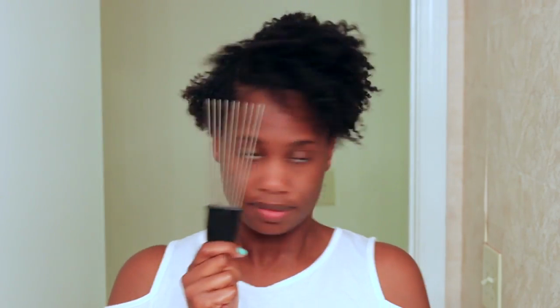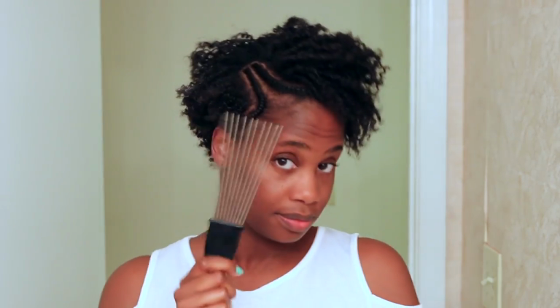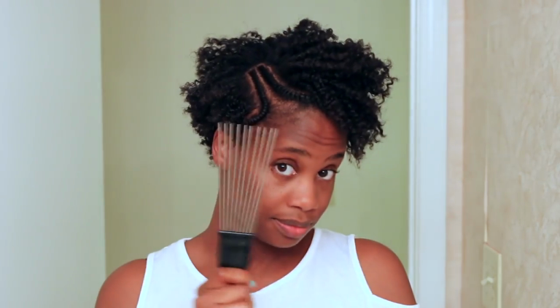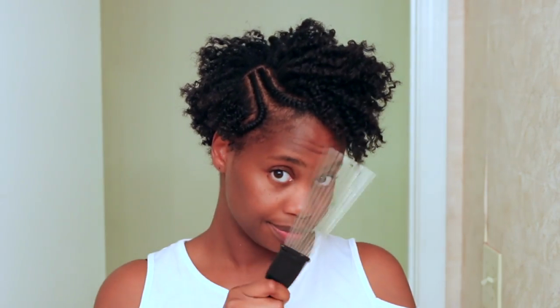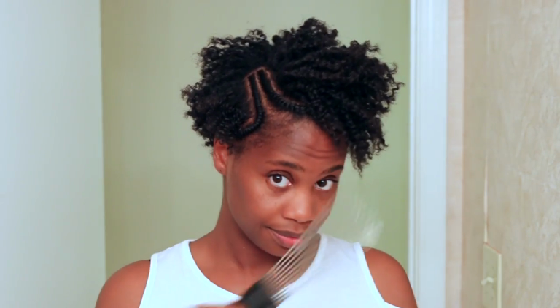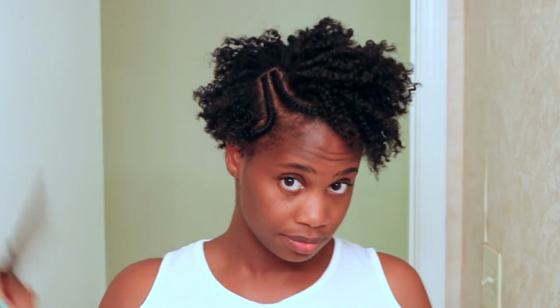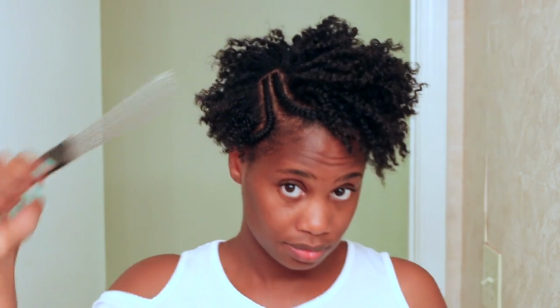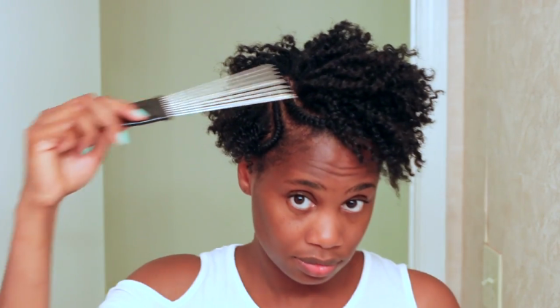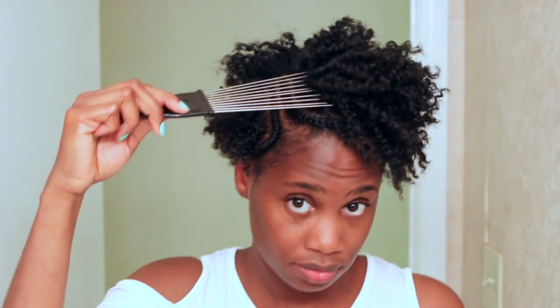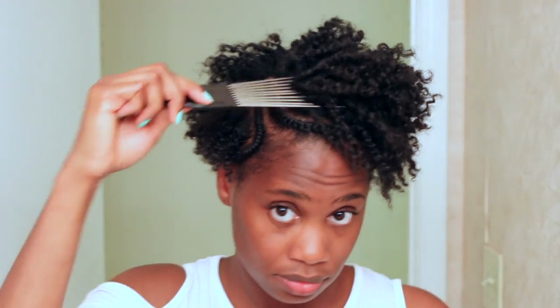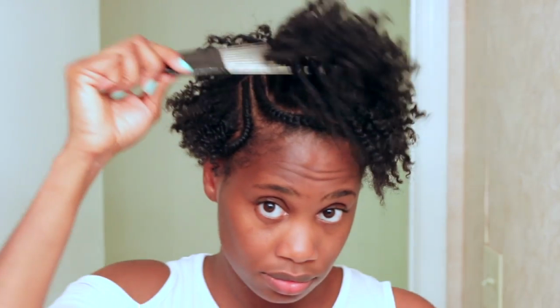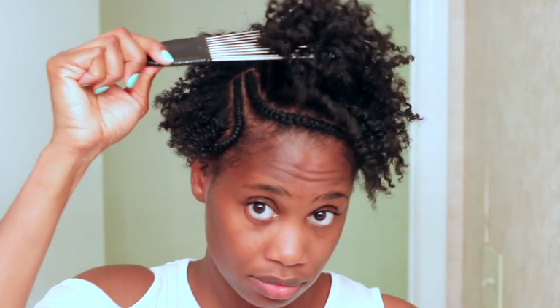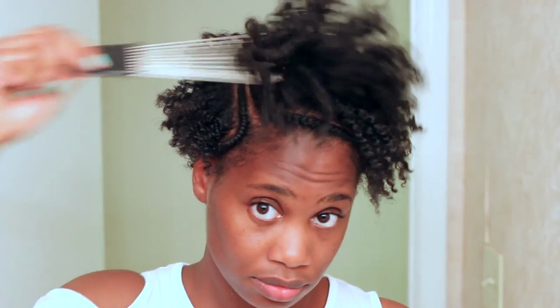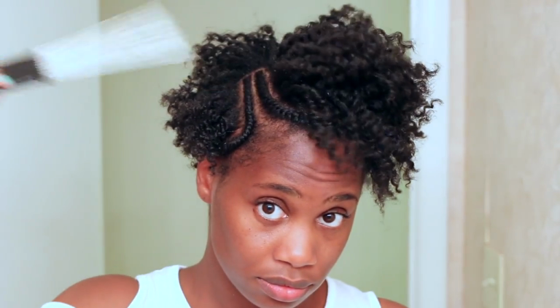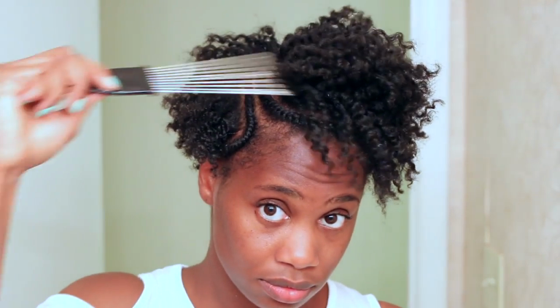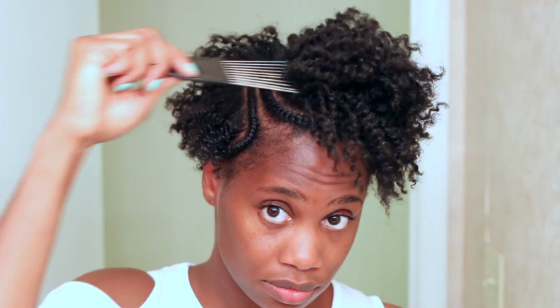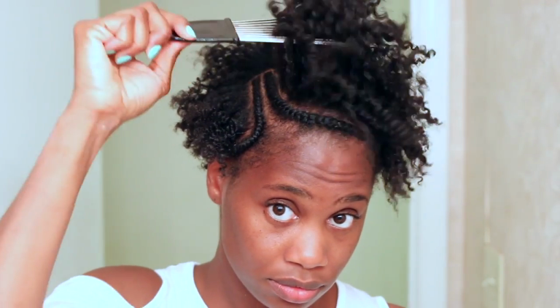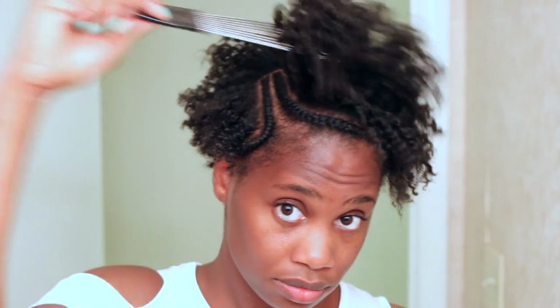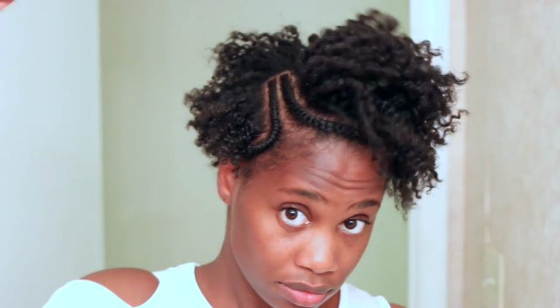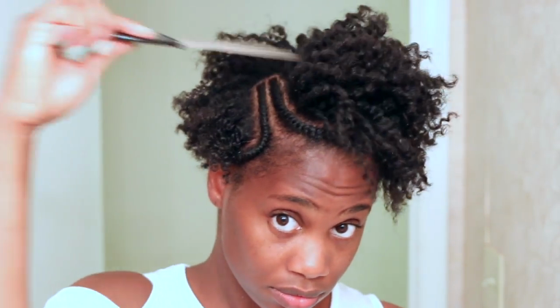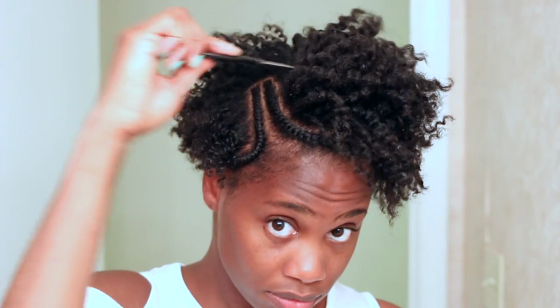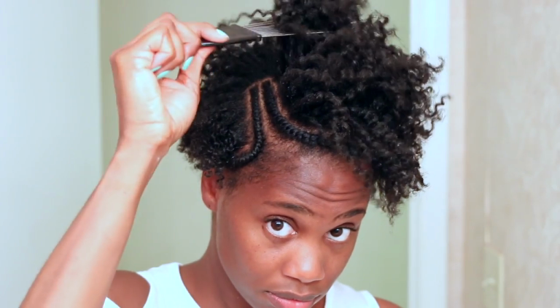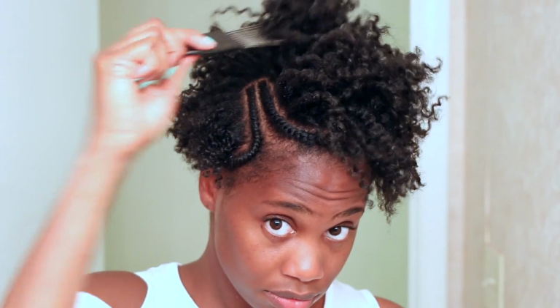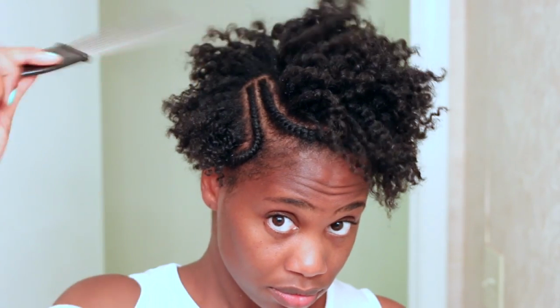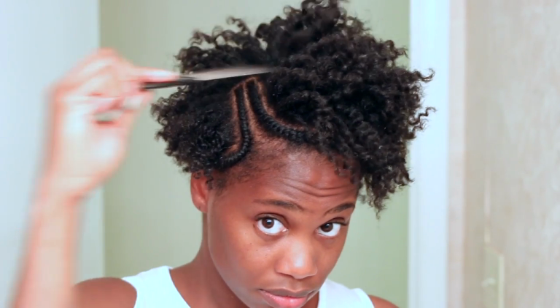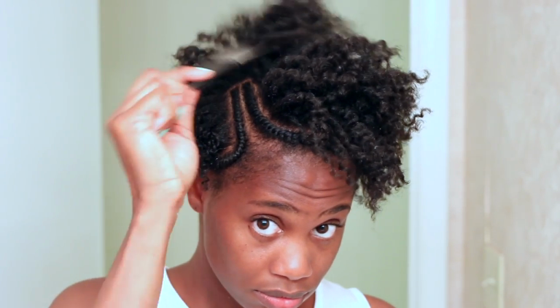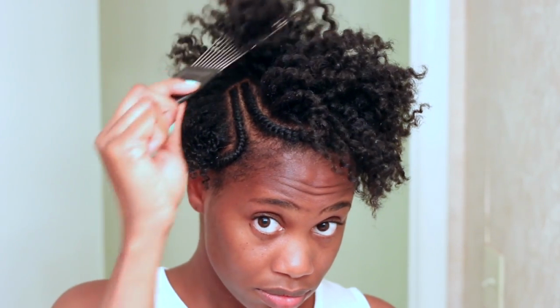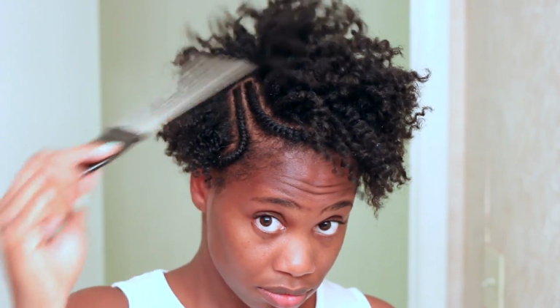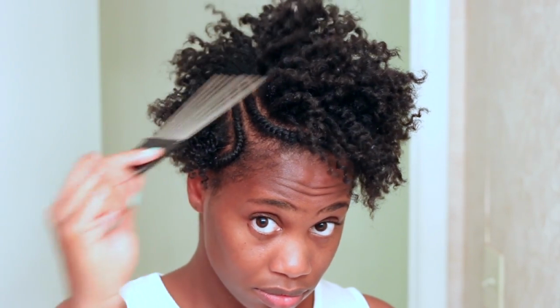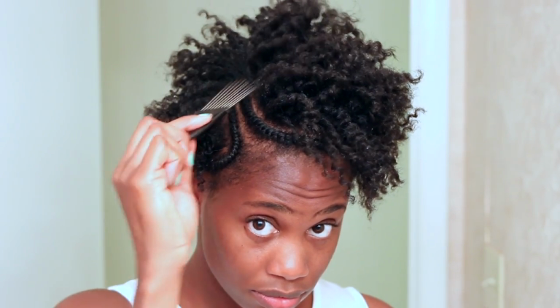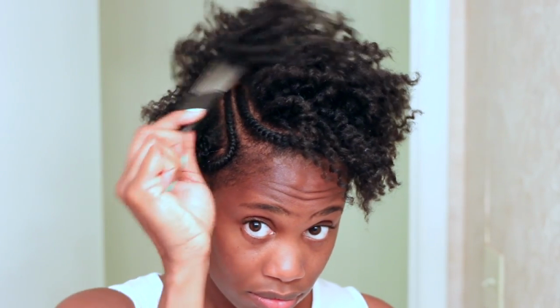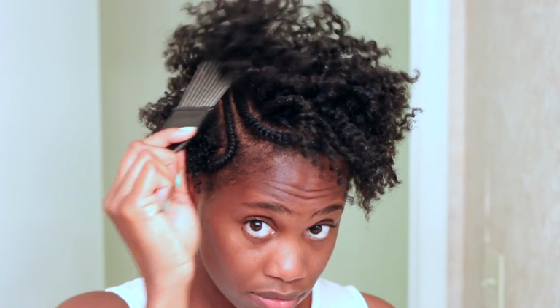To add more volume, I'm going to take my favorite styling tool — you guys already know — and I'm going to pick up my hair.